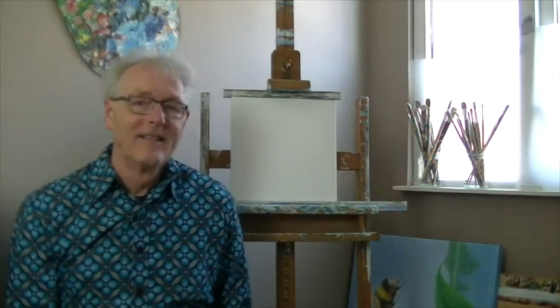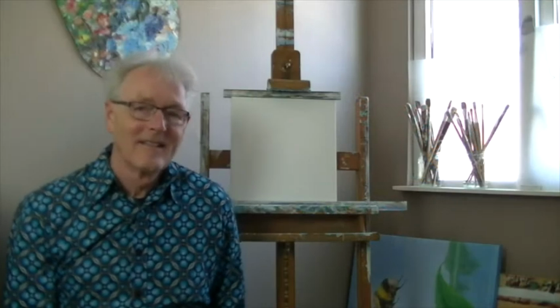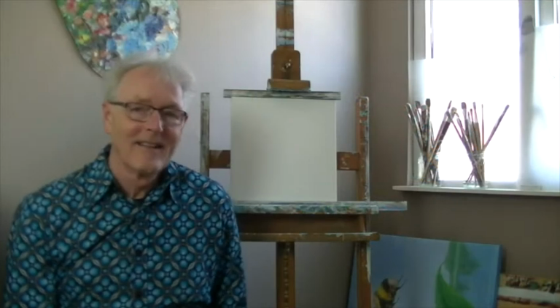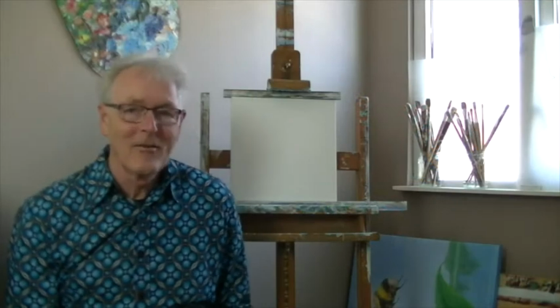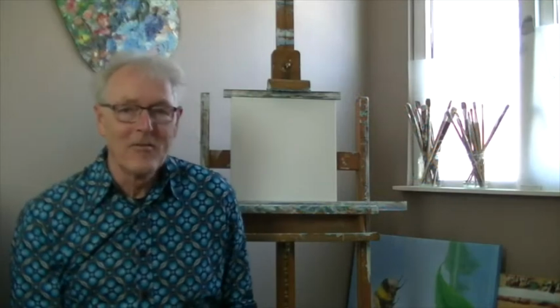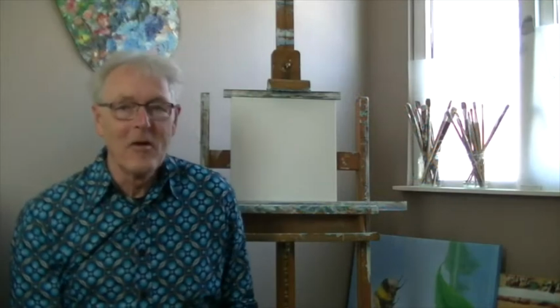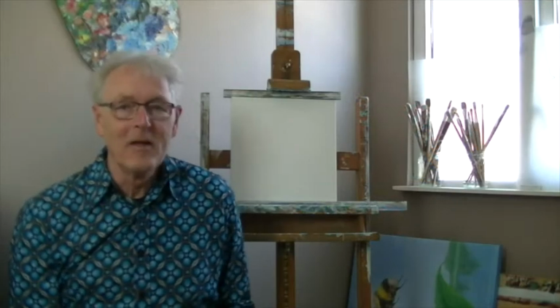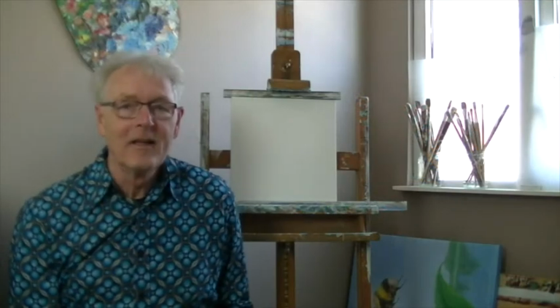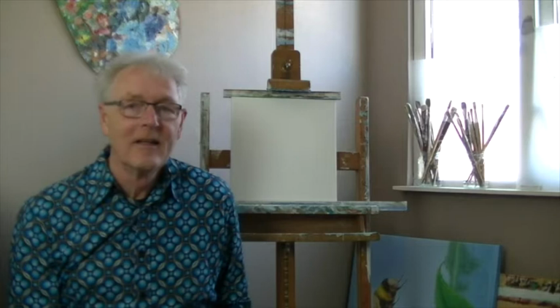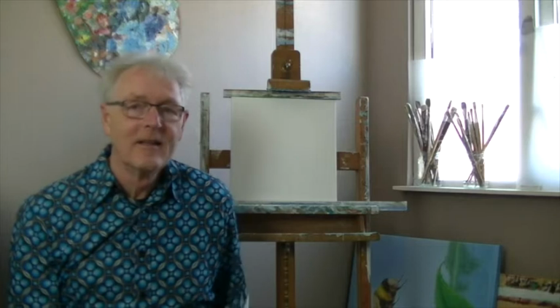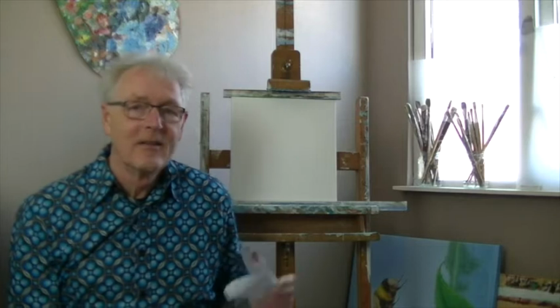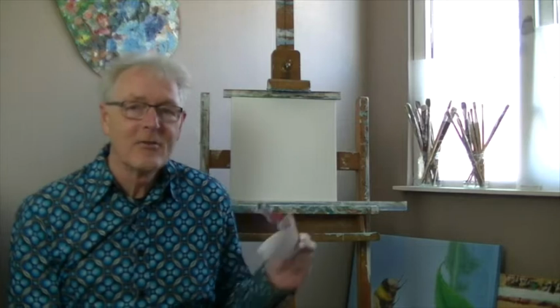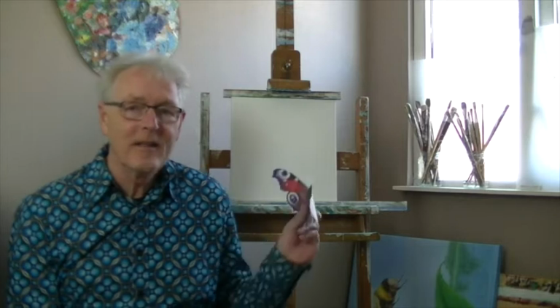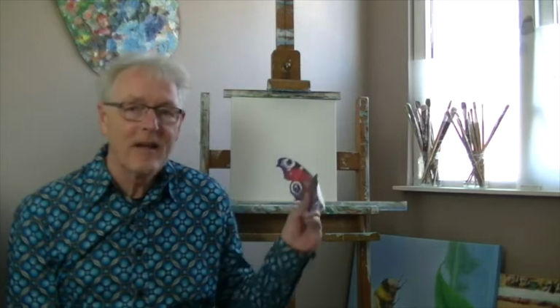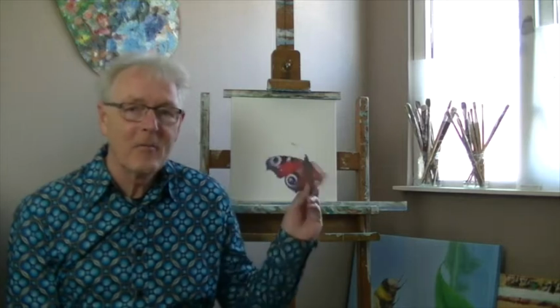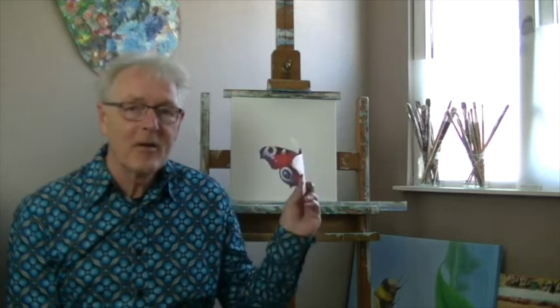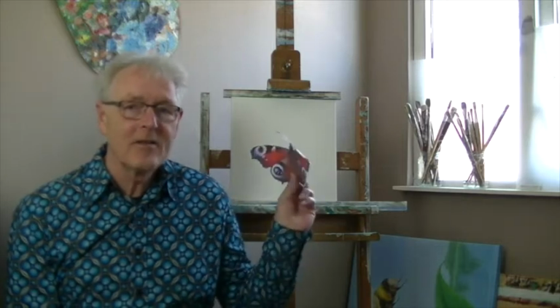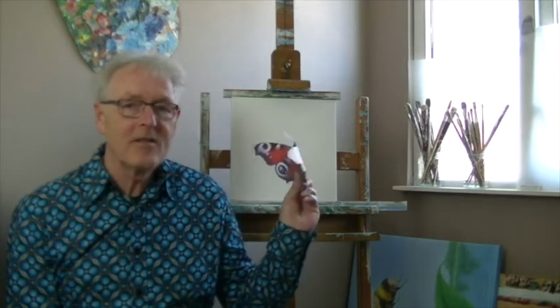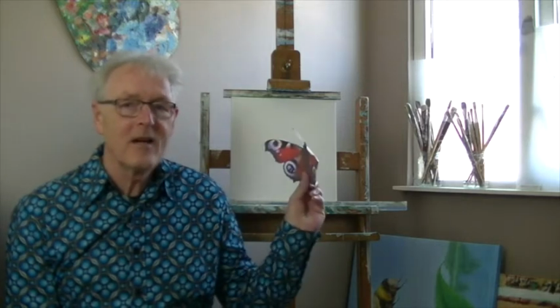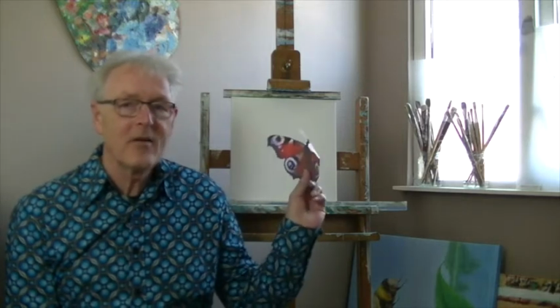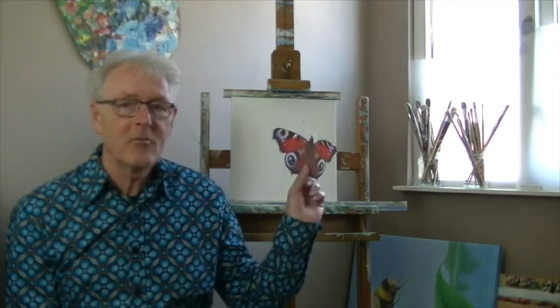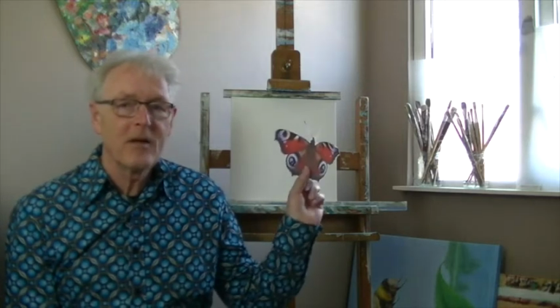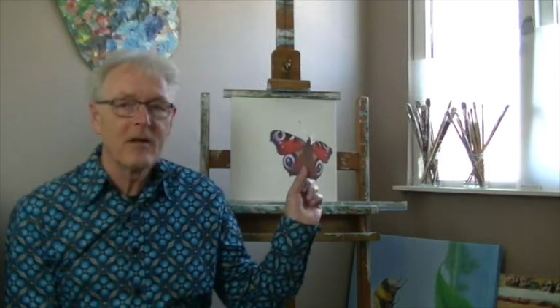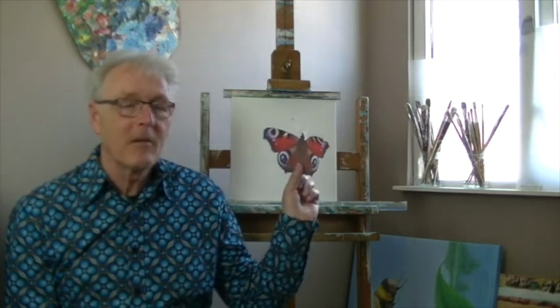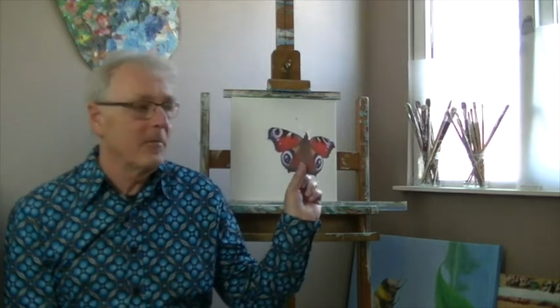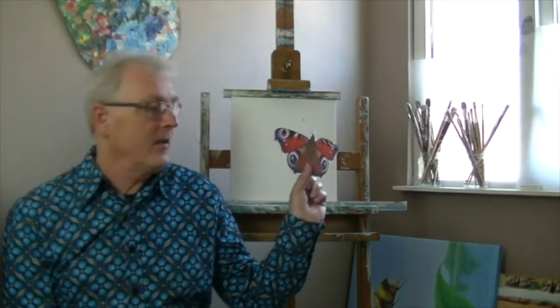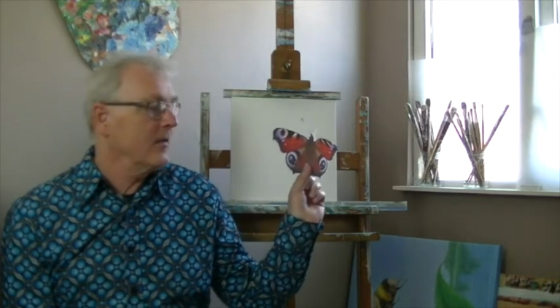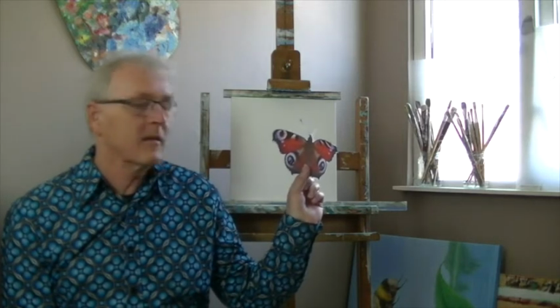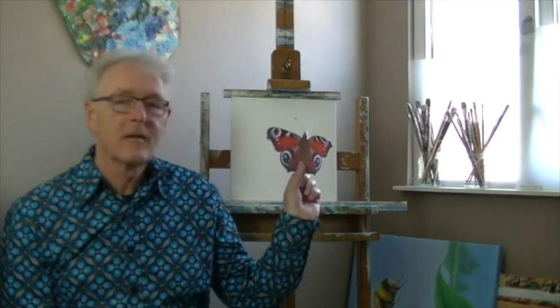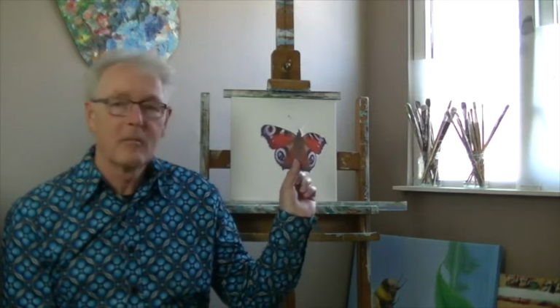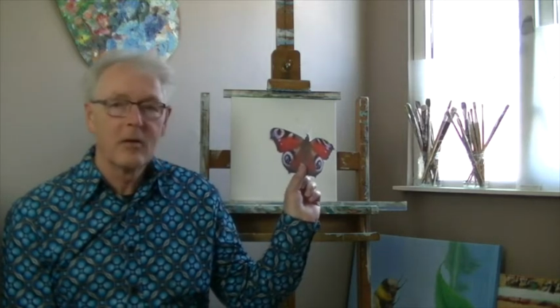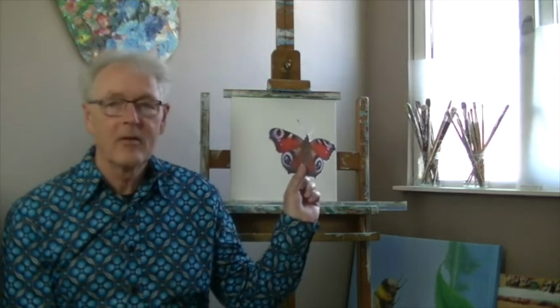Hello everybody. Today I'm going to teach you how to paint a peacock butterfly.